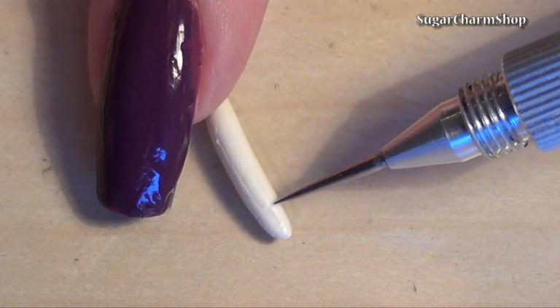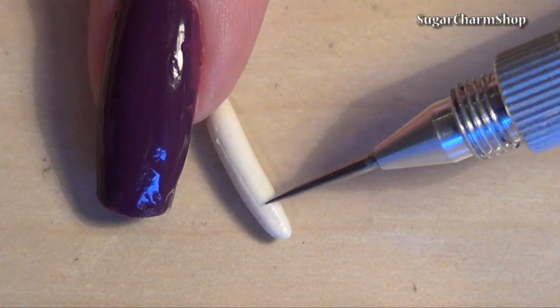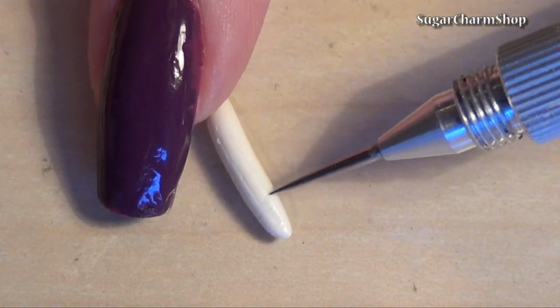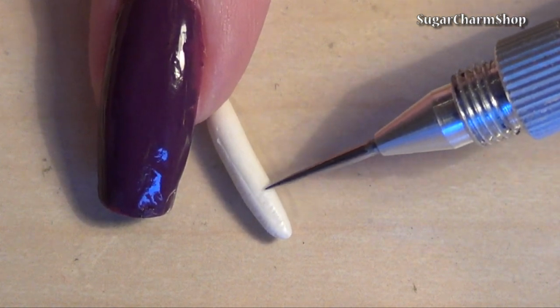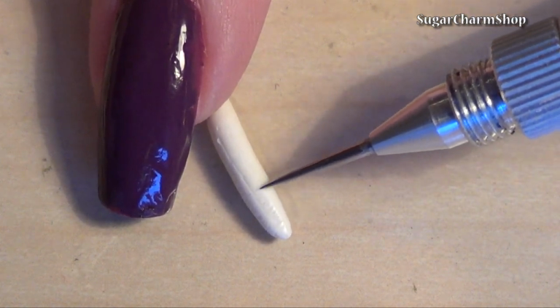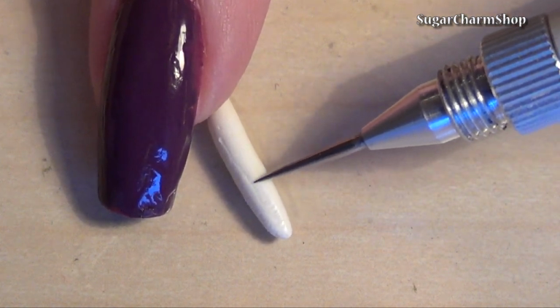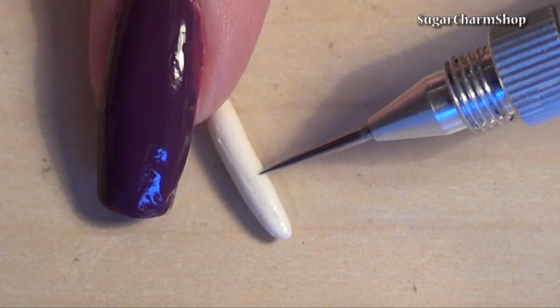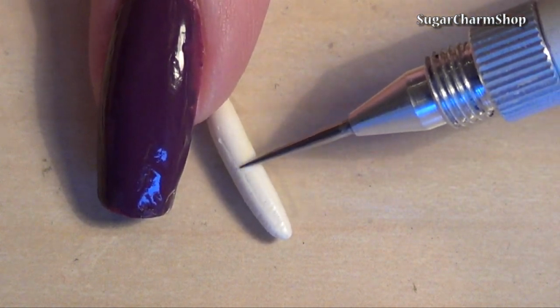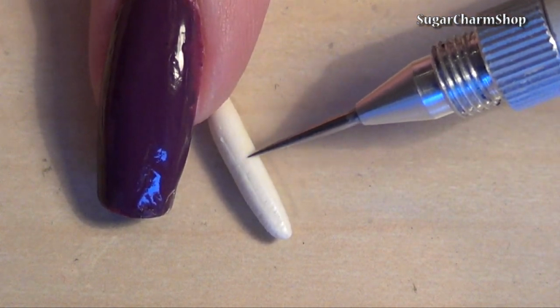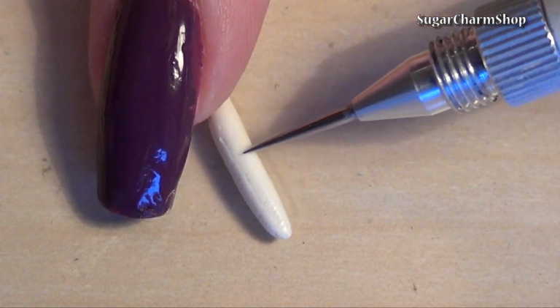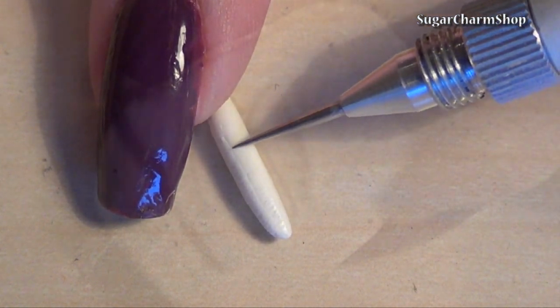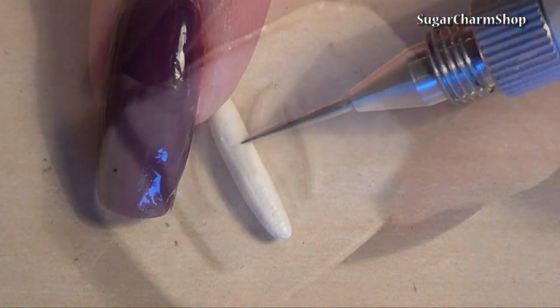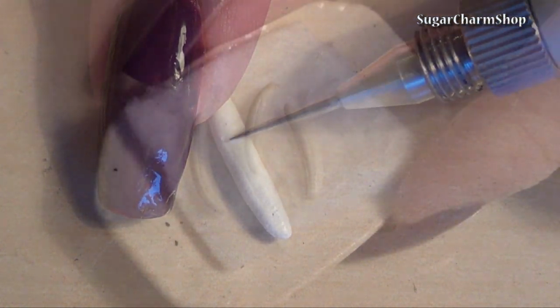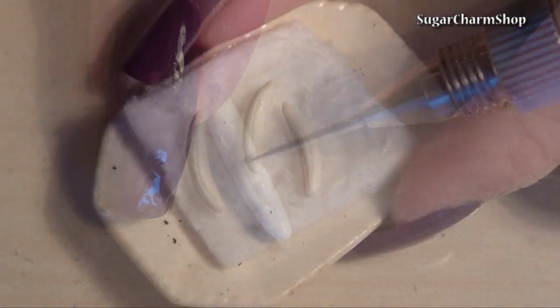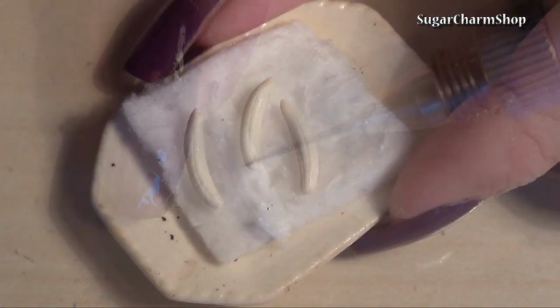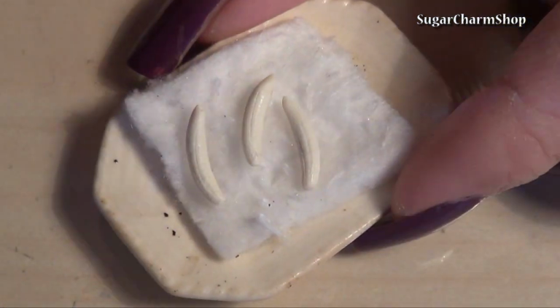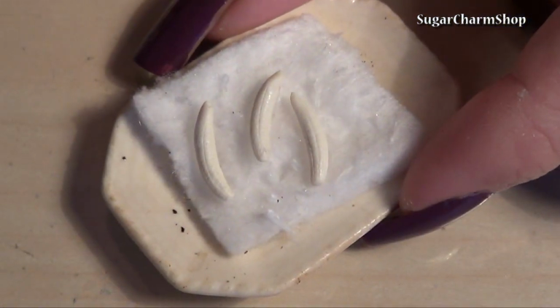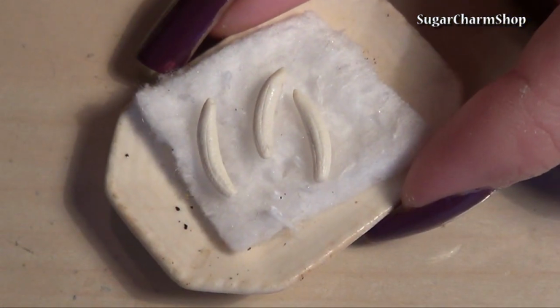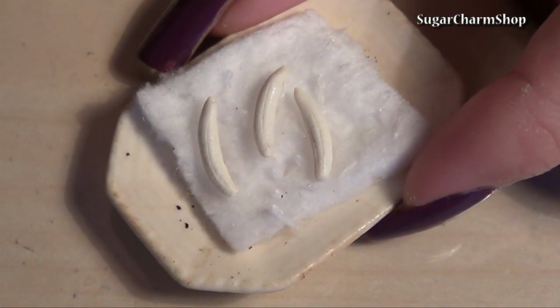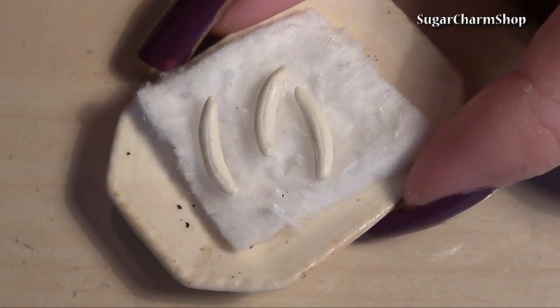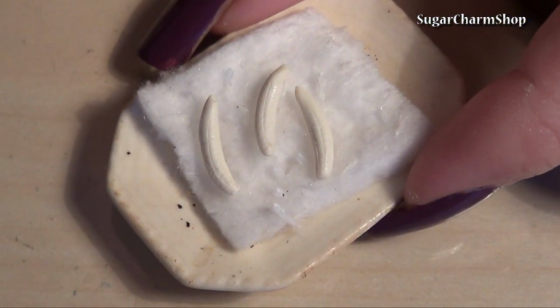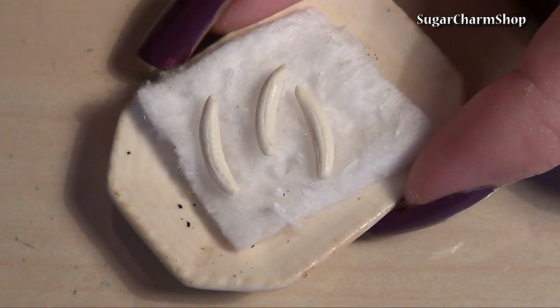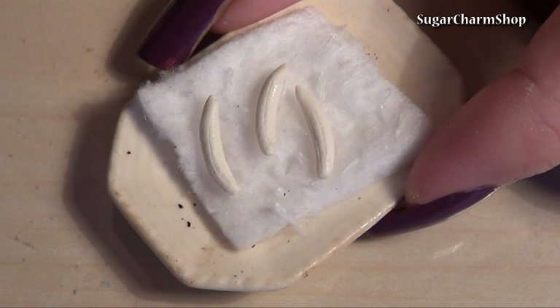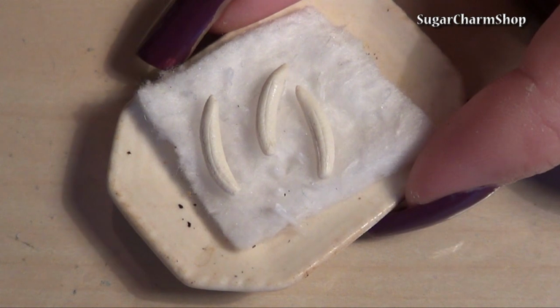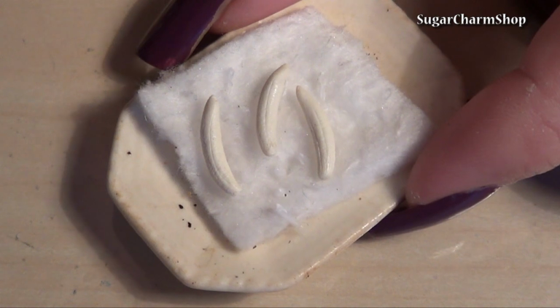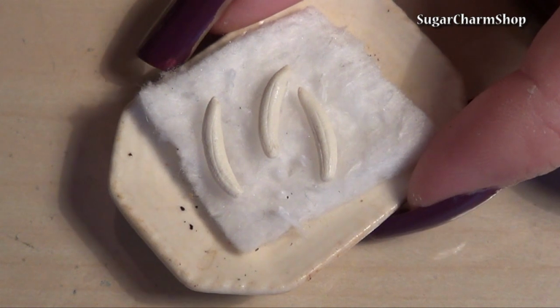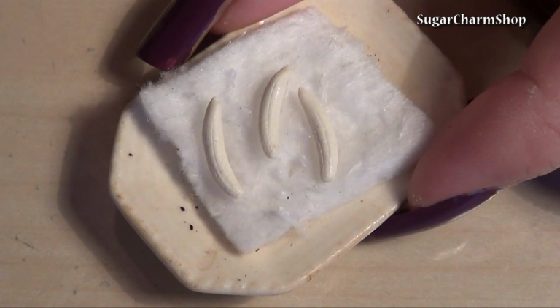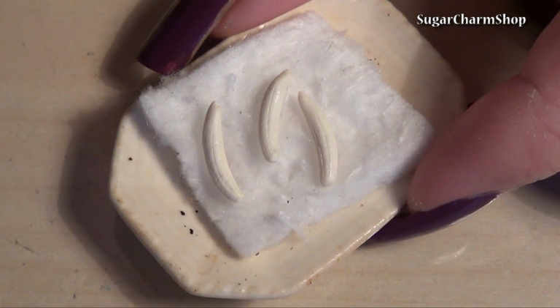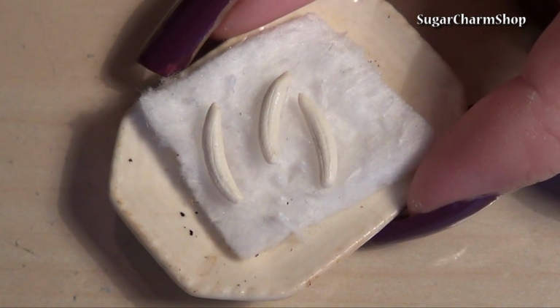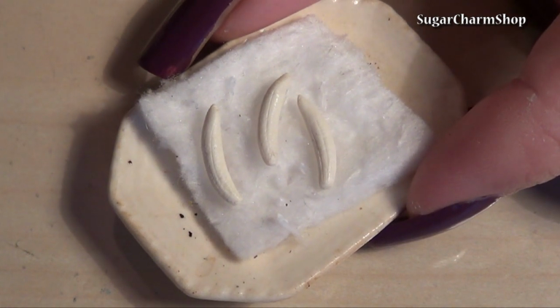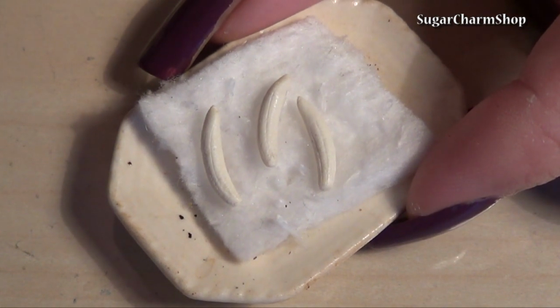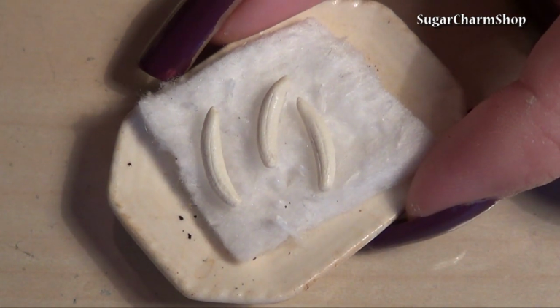When you're done, pre-bake them. I put them on top of a small piece of ceramic fiber so they wouldn't lose texture.